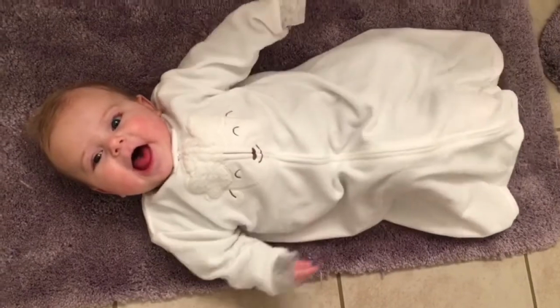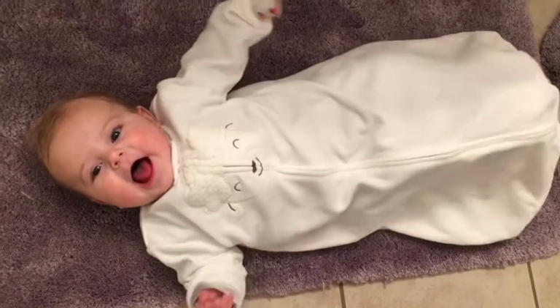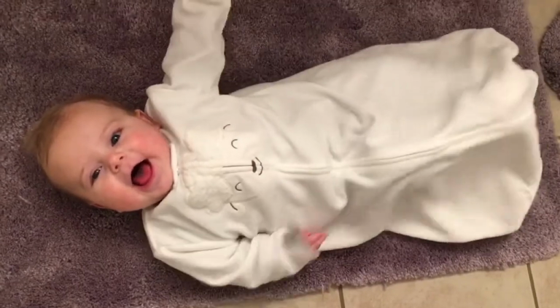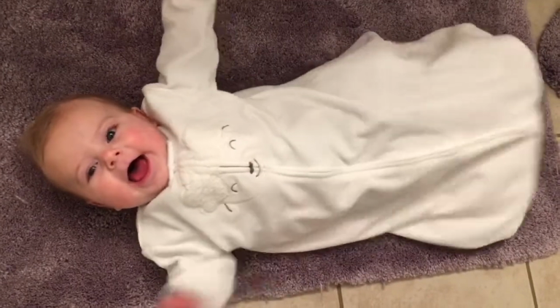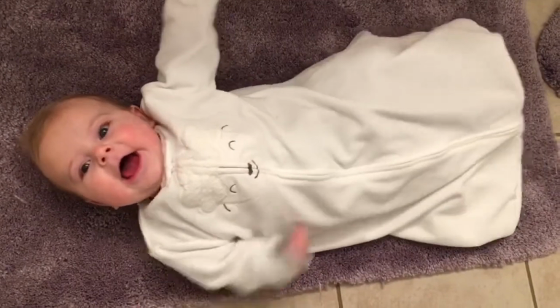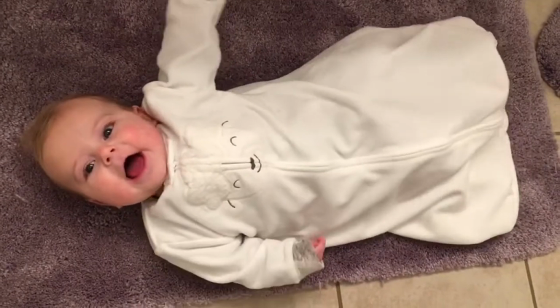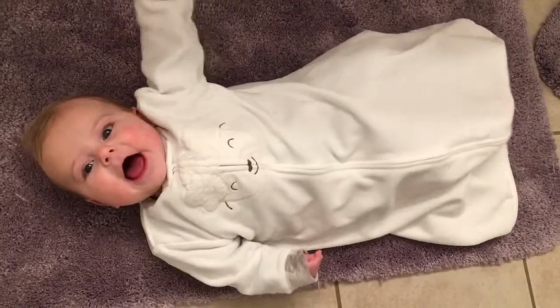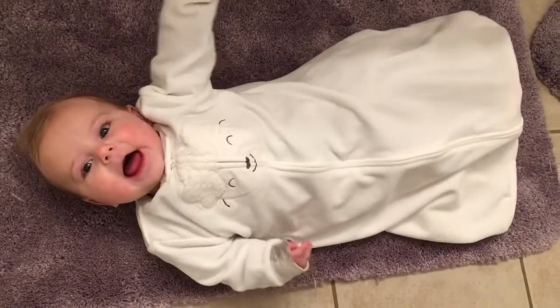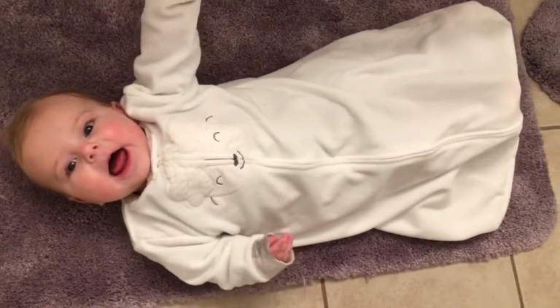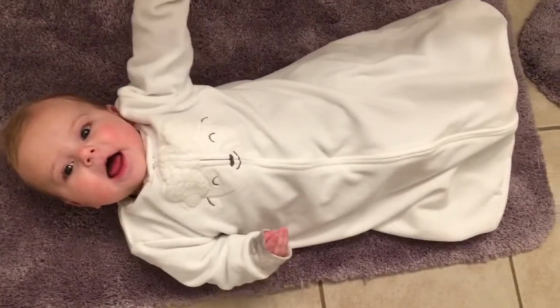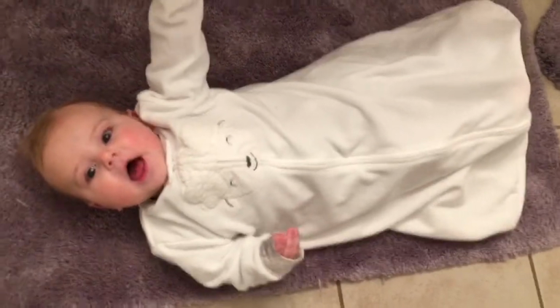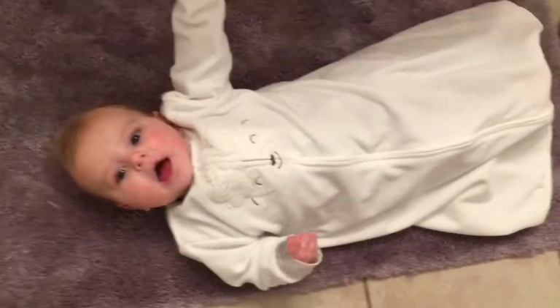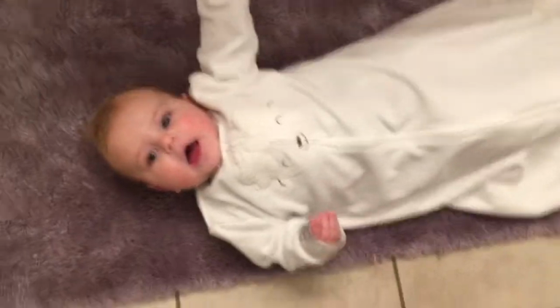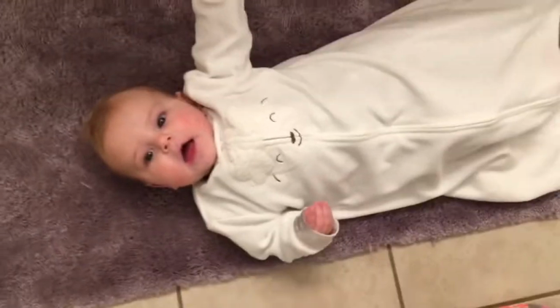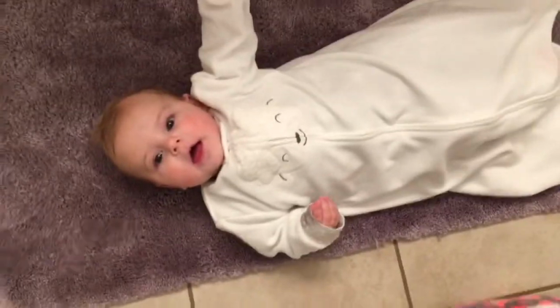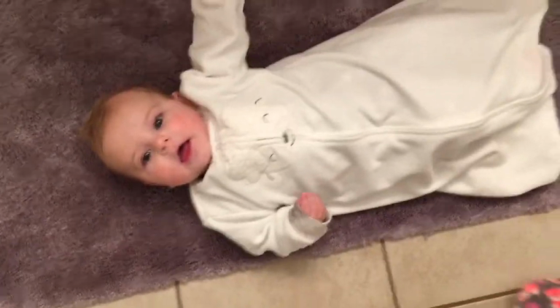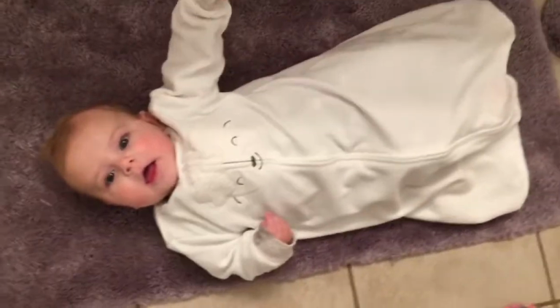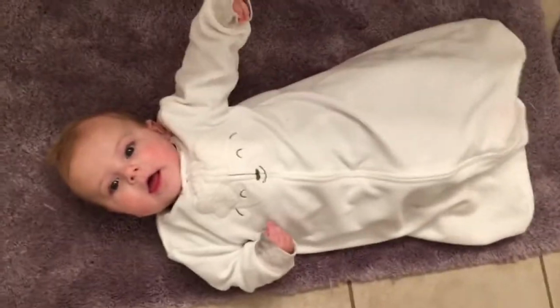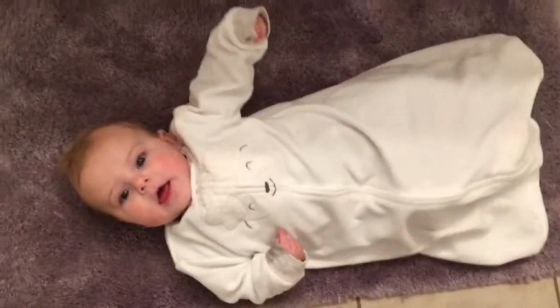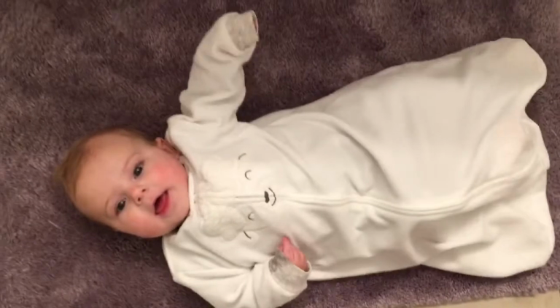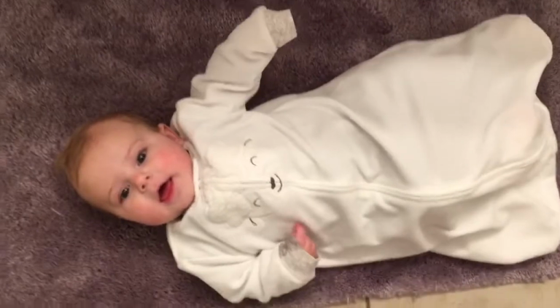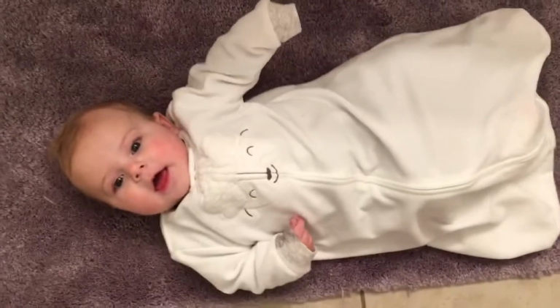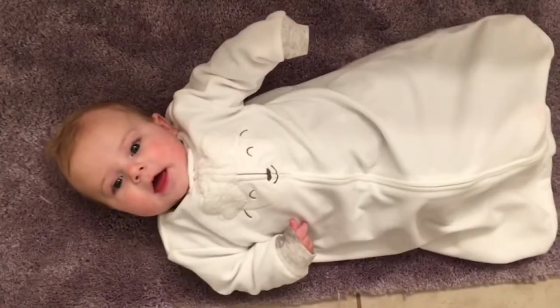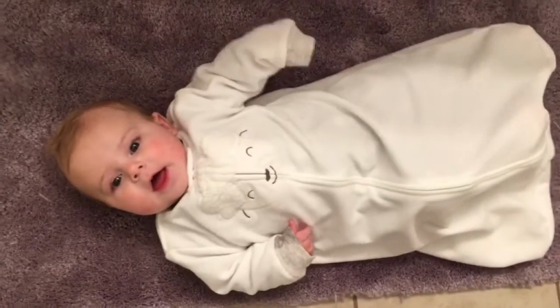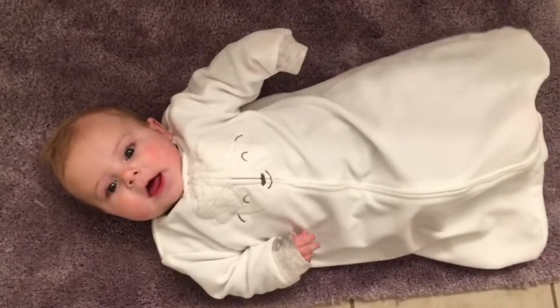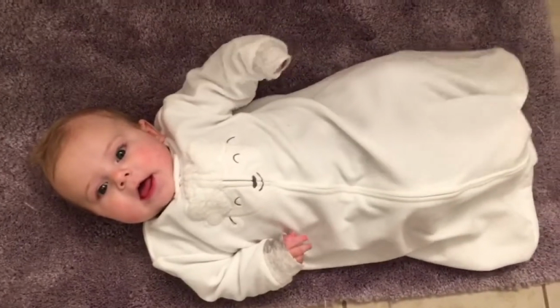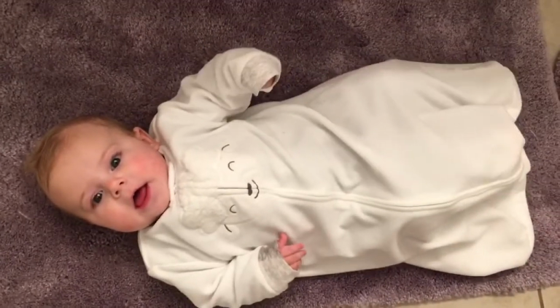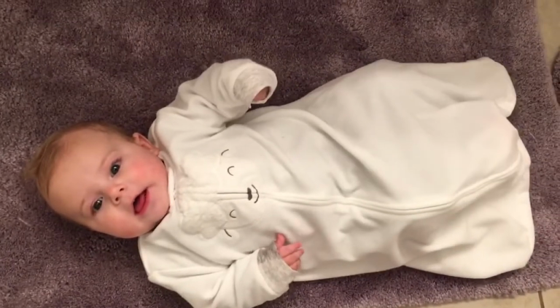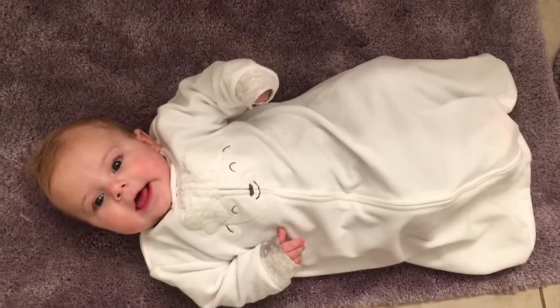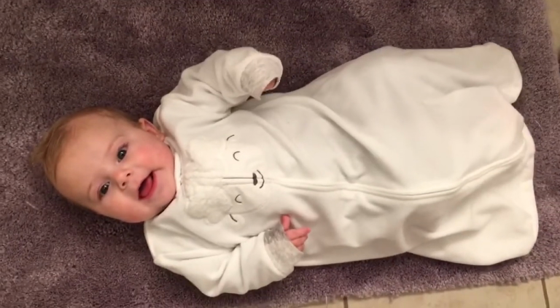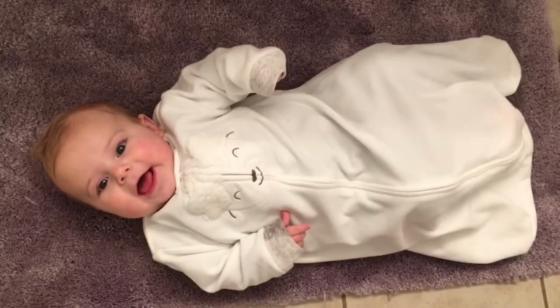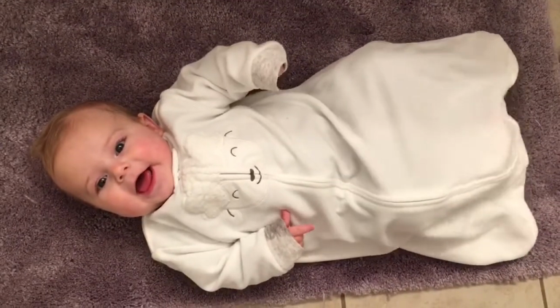I think she's the cutest thing in a little sleep bag. I get worried about her pulling a blanket on her face, but she stays nice and cozy in there. We've done sleep bags for all of our babies so far.